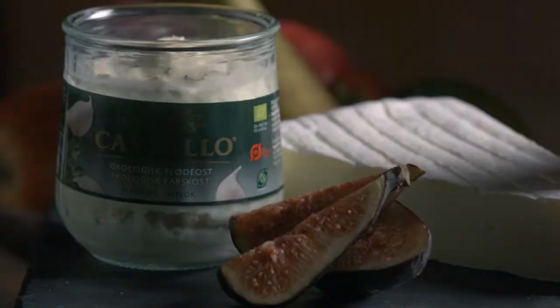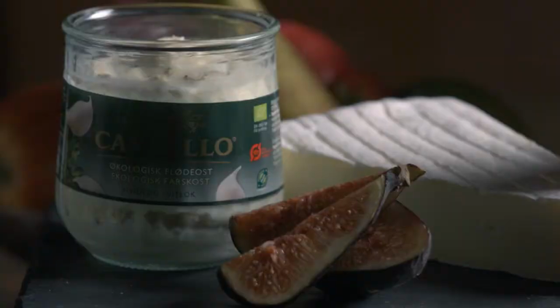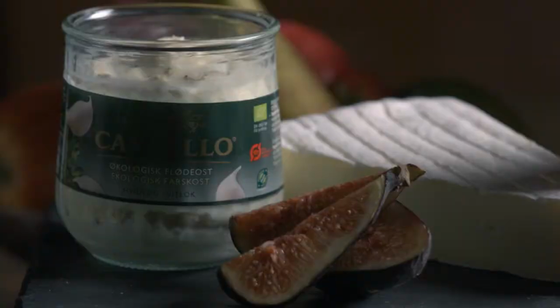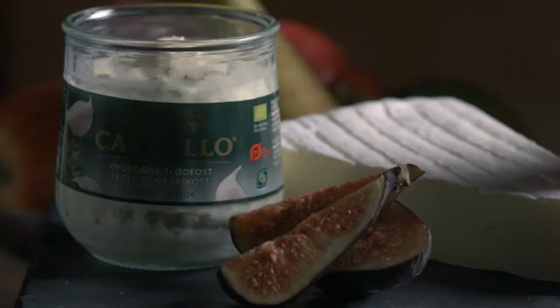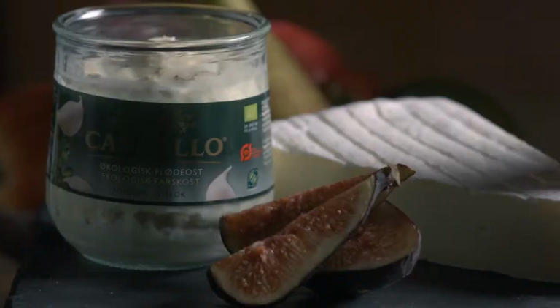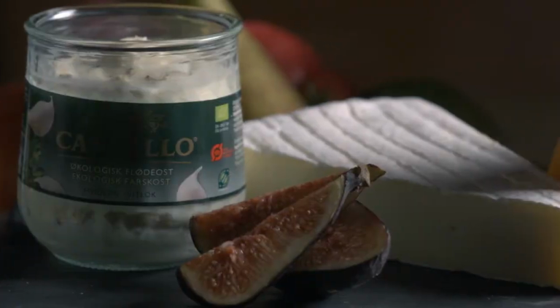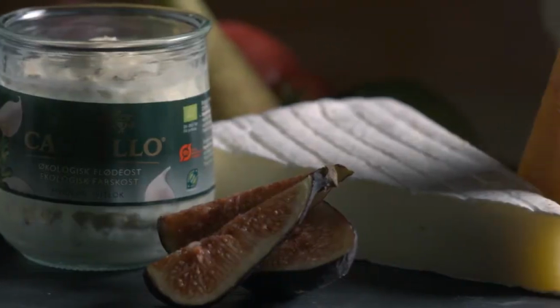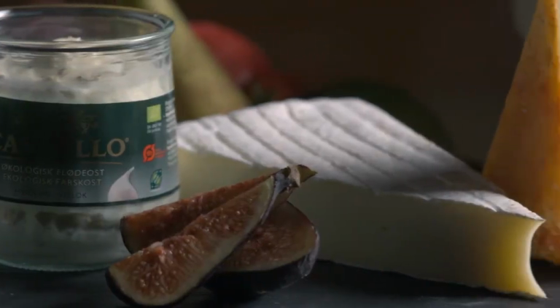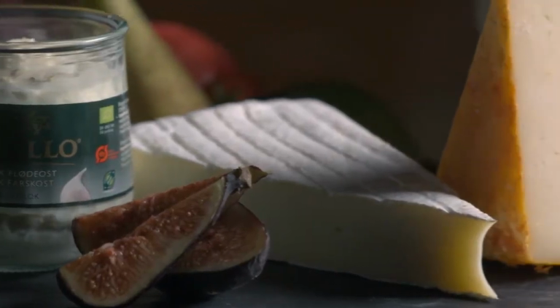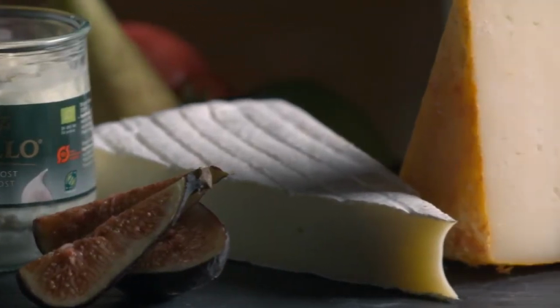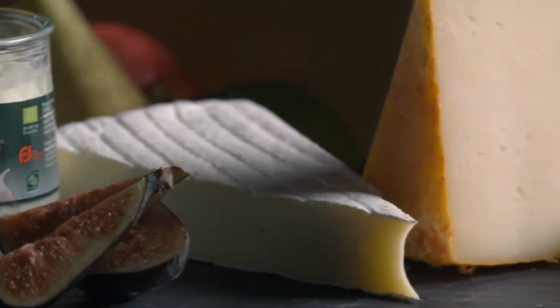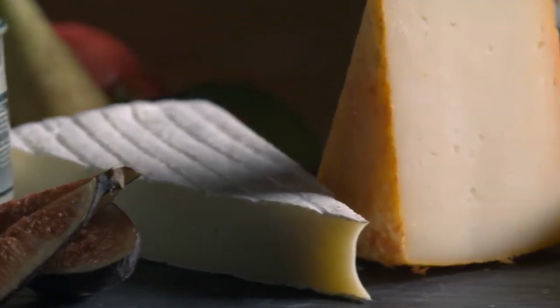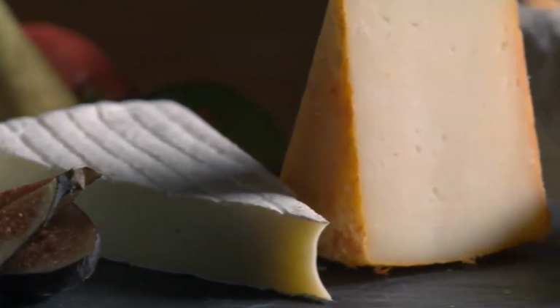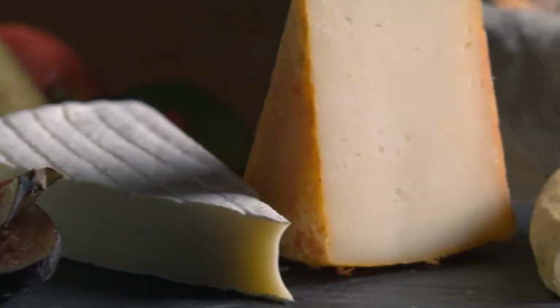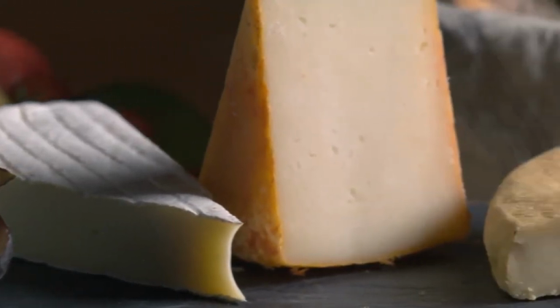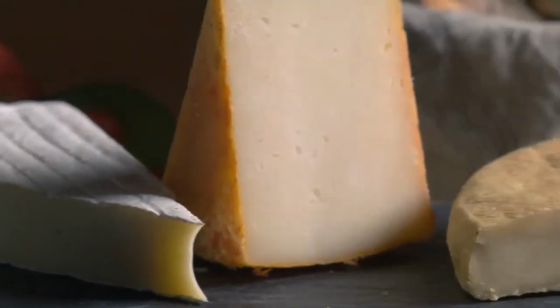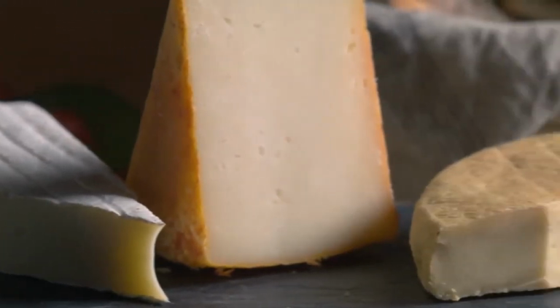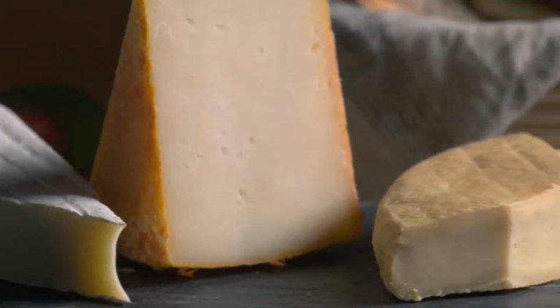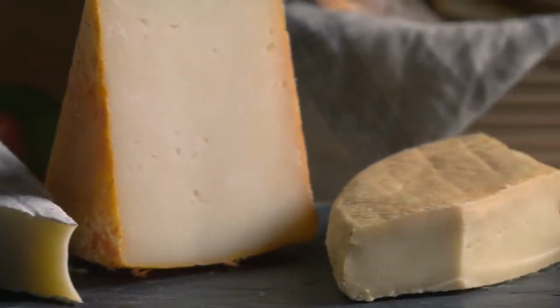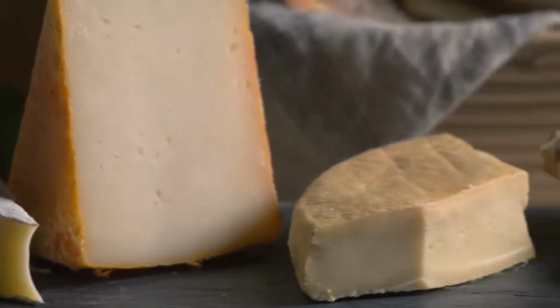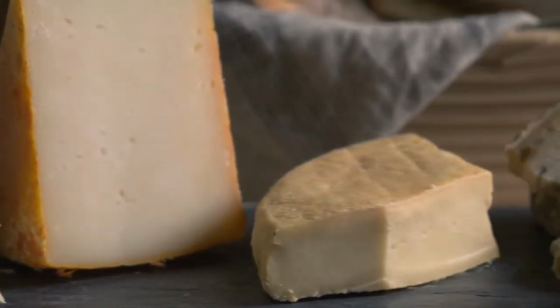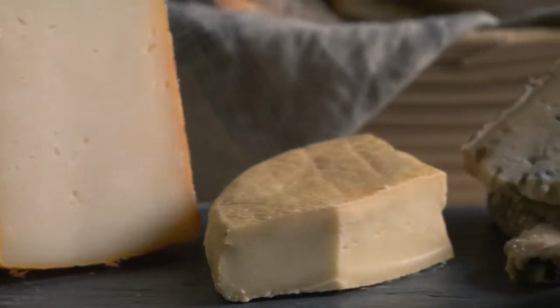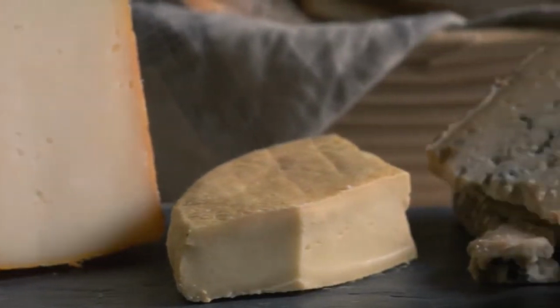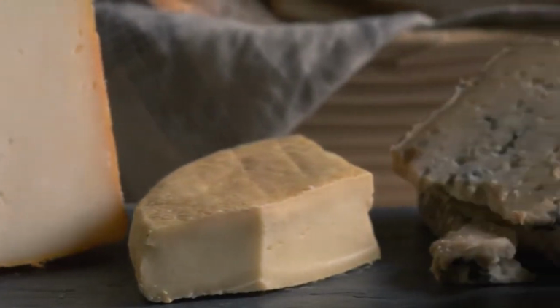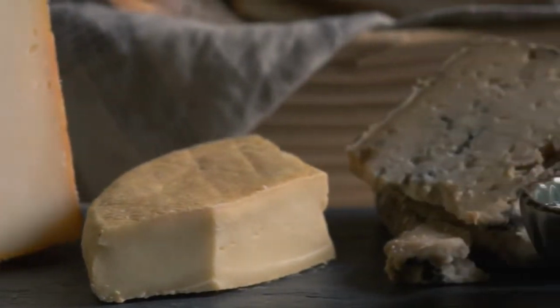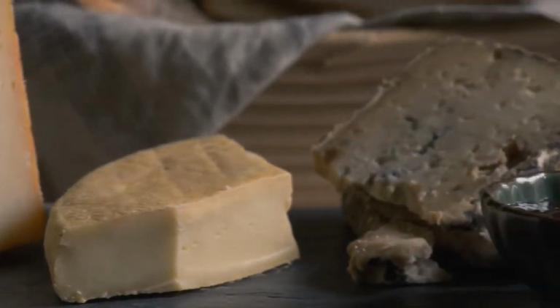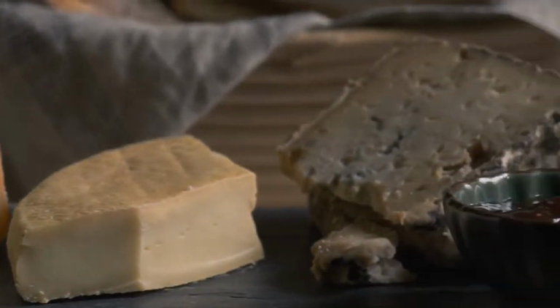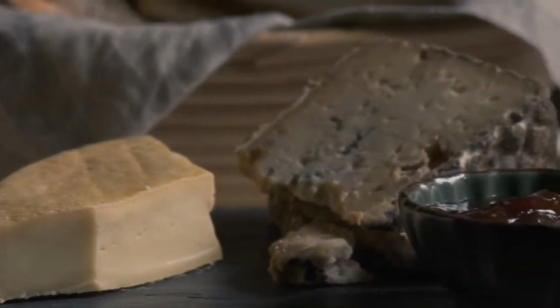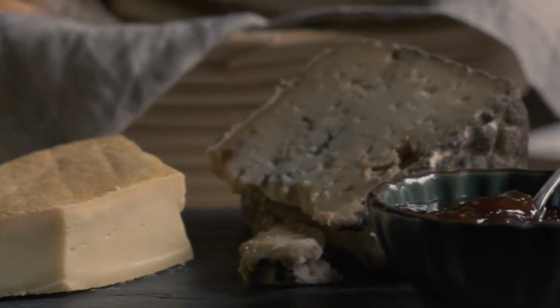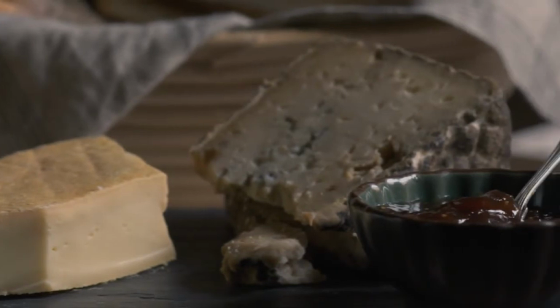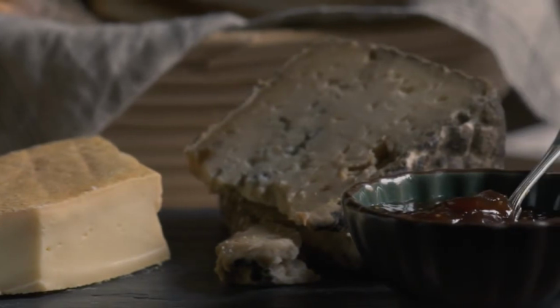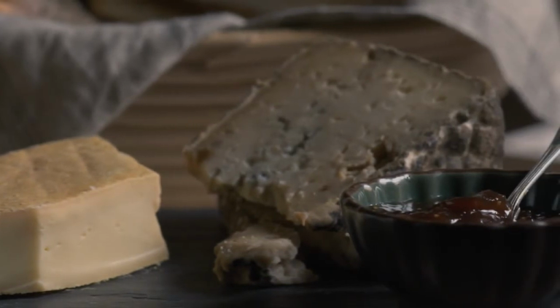Remember, mild cheese first, strong cheese after. Good luck.